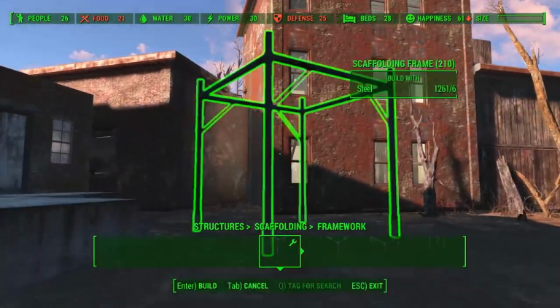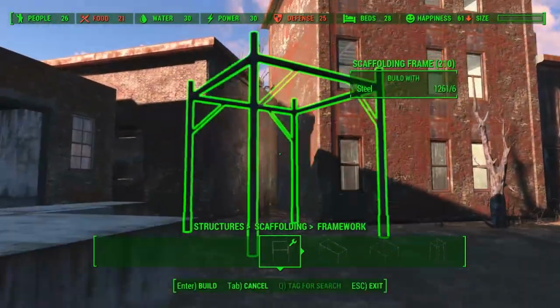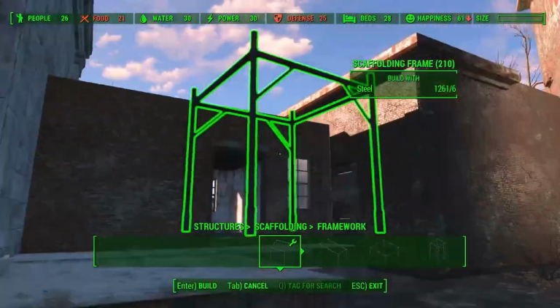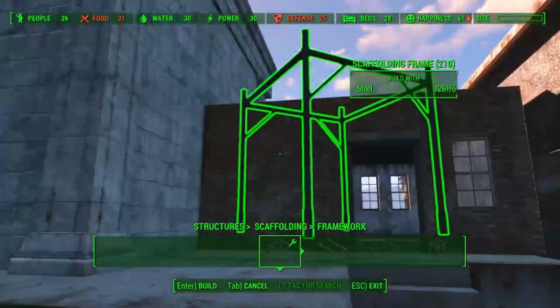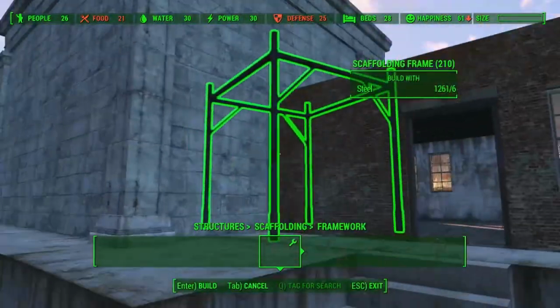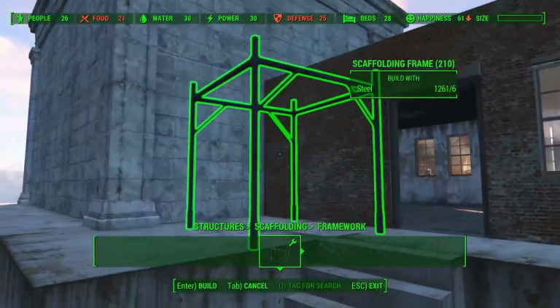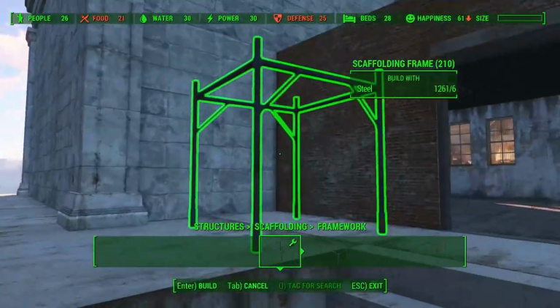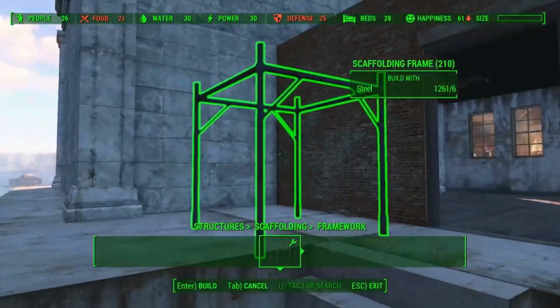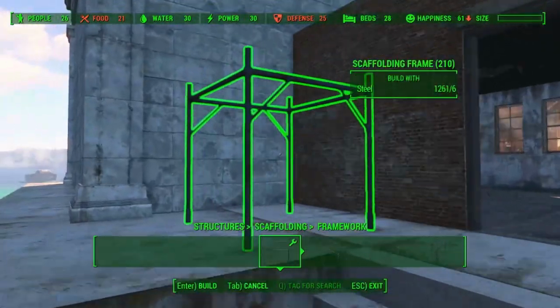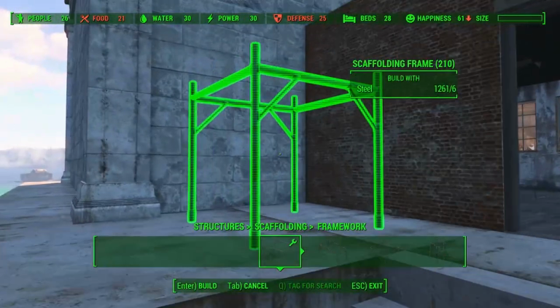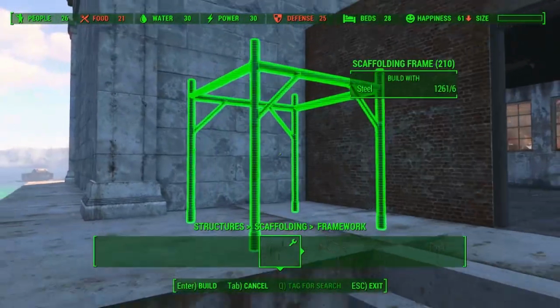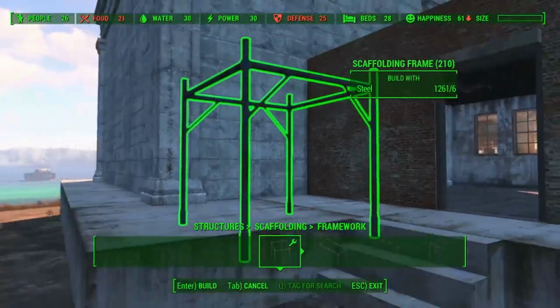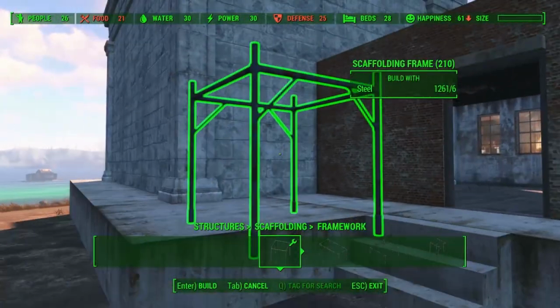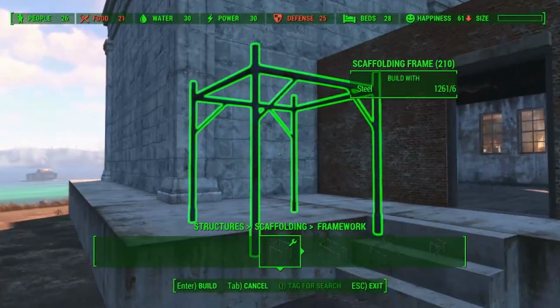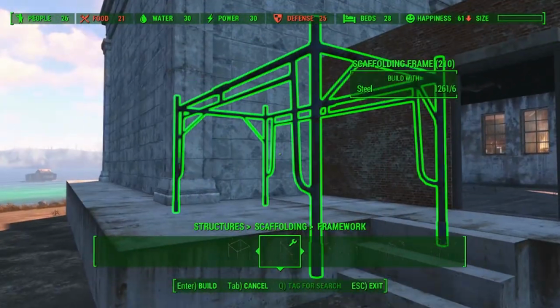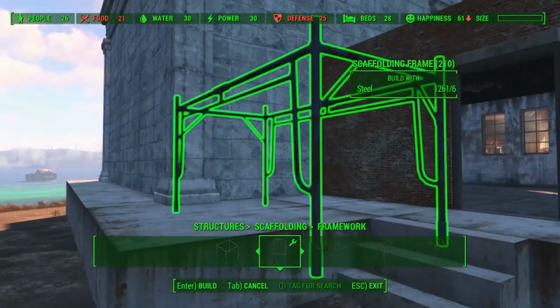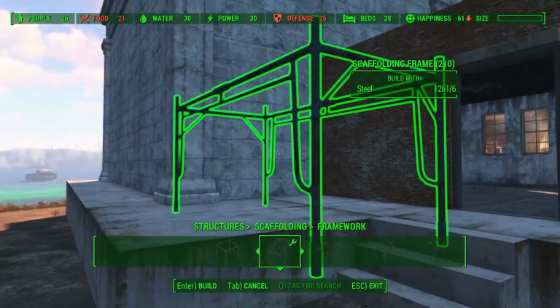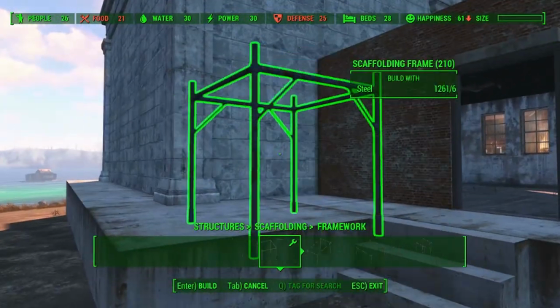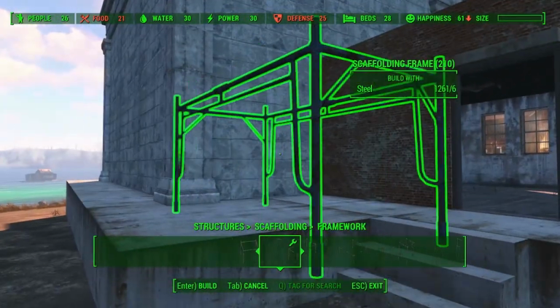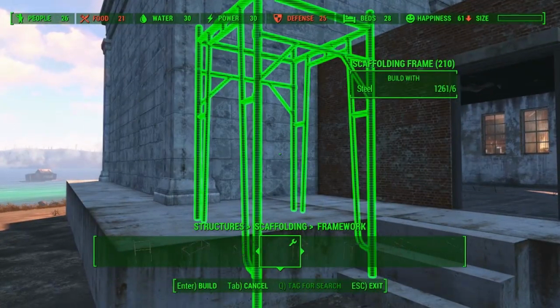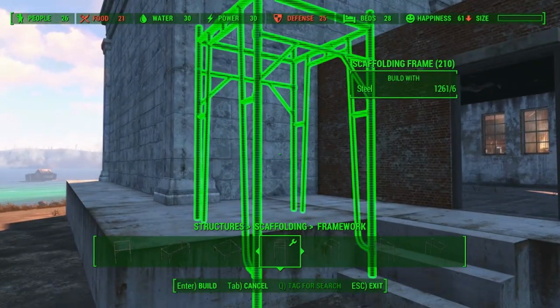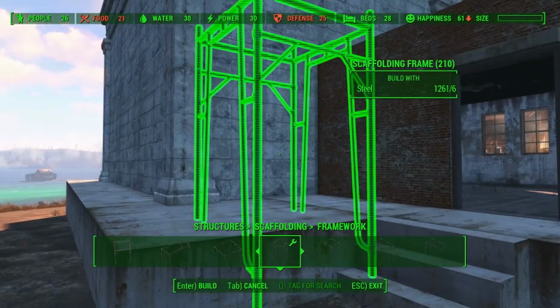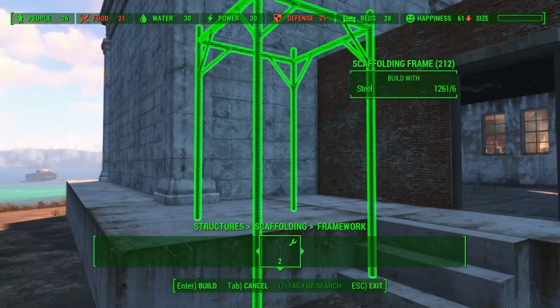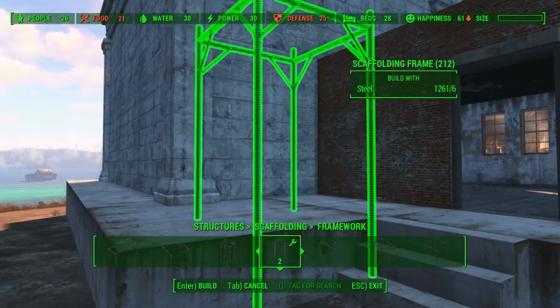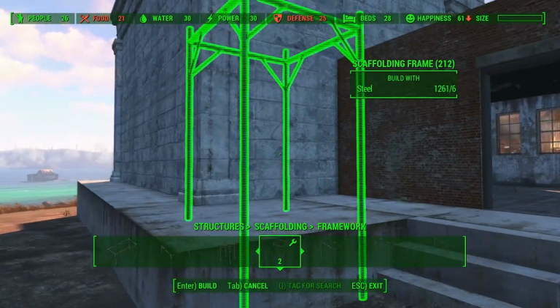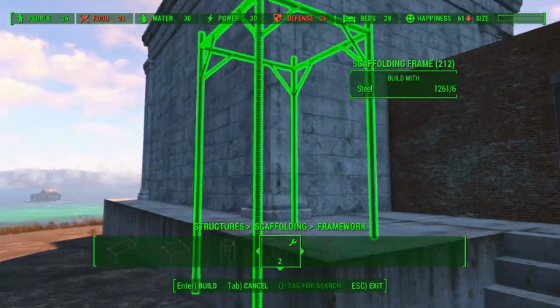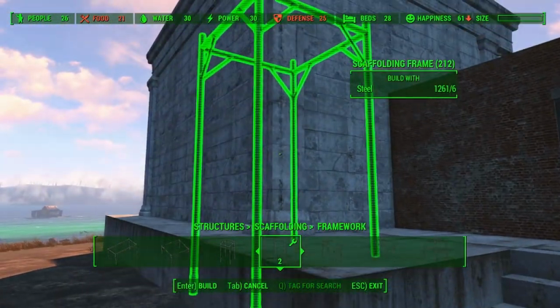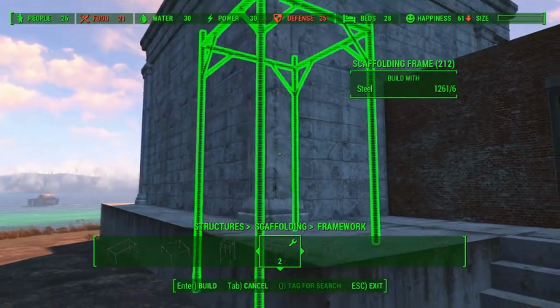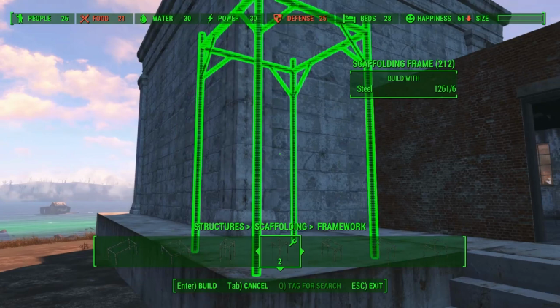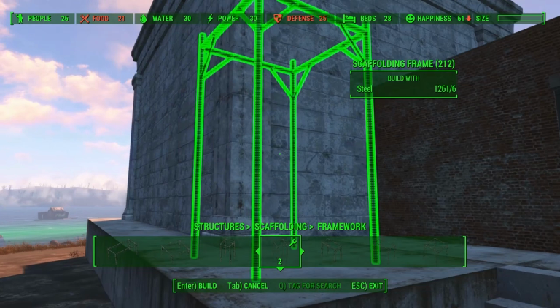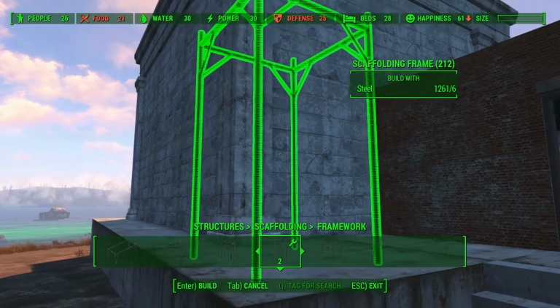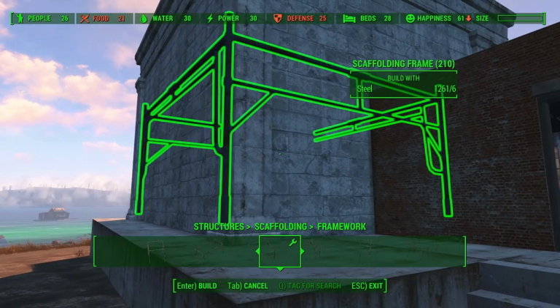We need to have access to the second floor somehow, so I figured I could place some scaffolding.